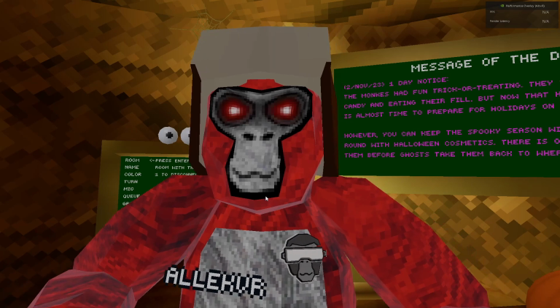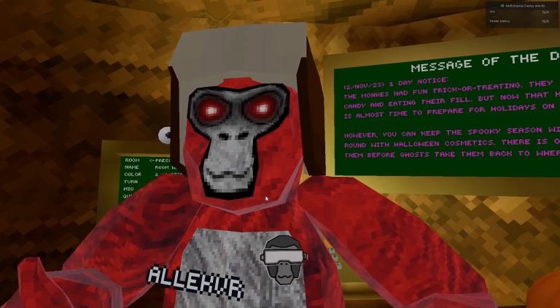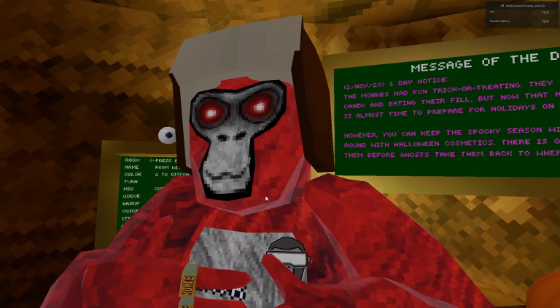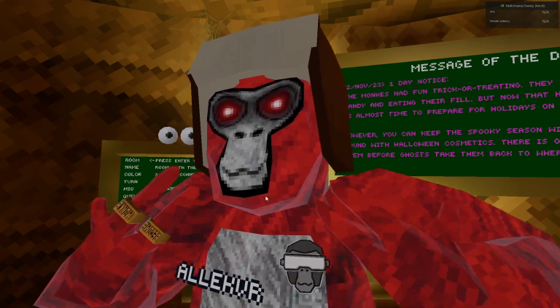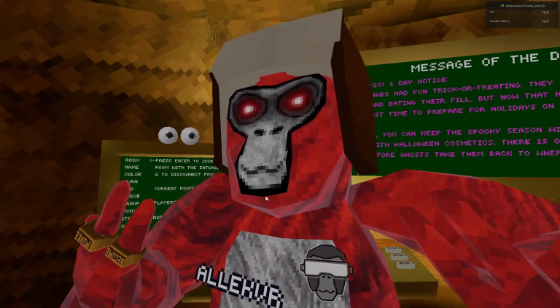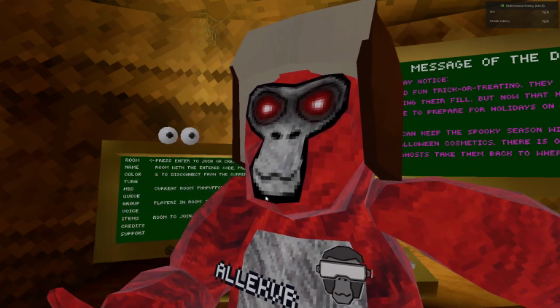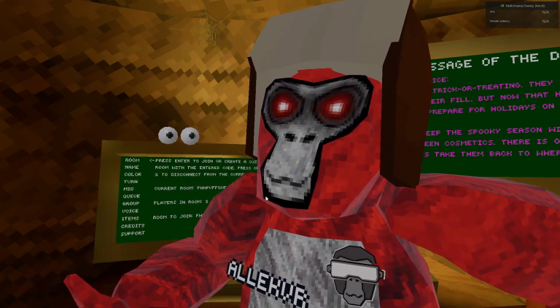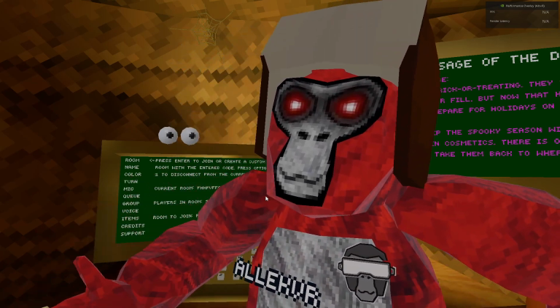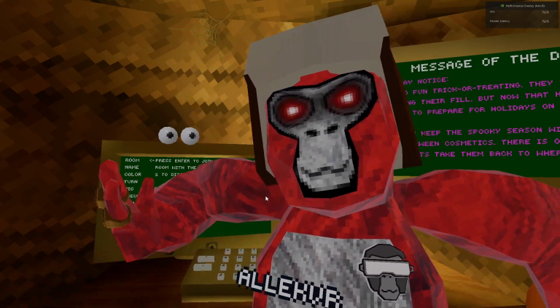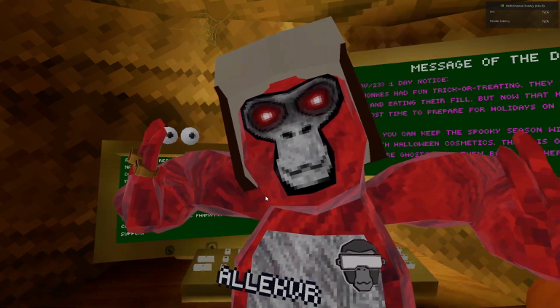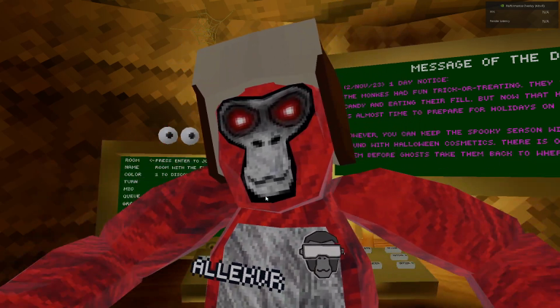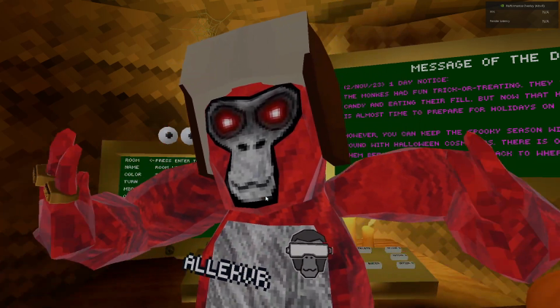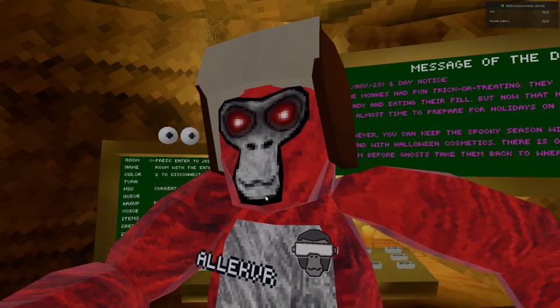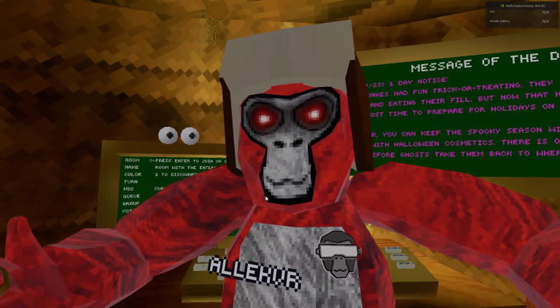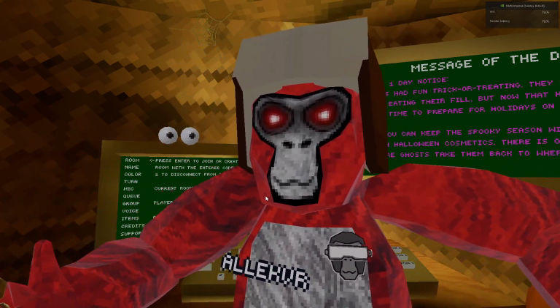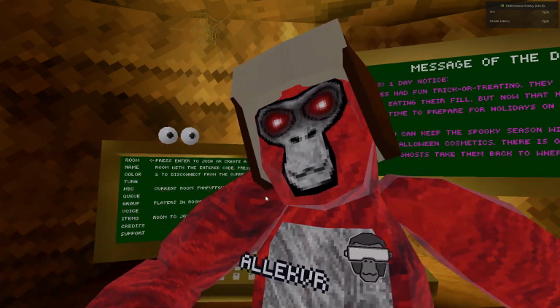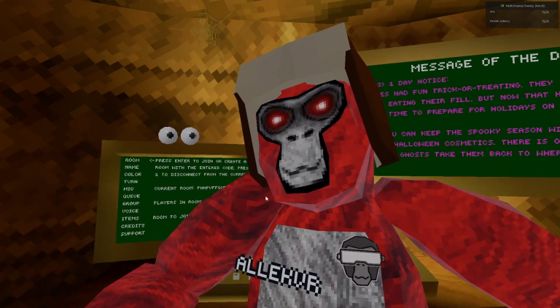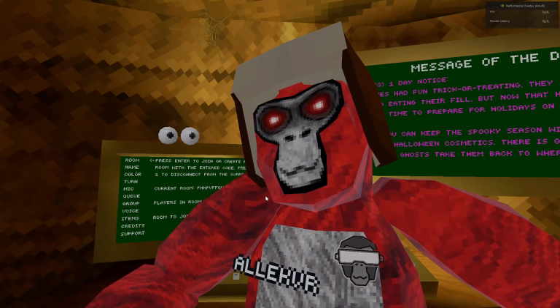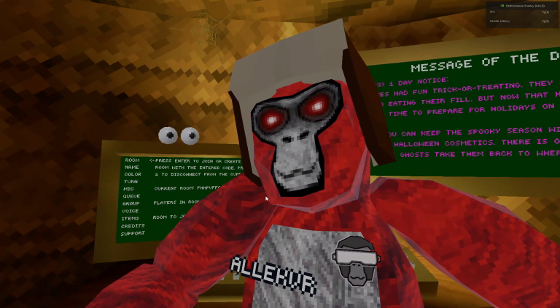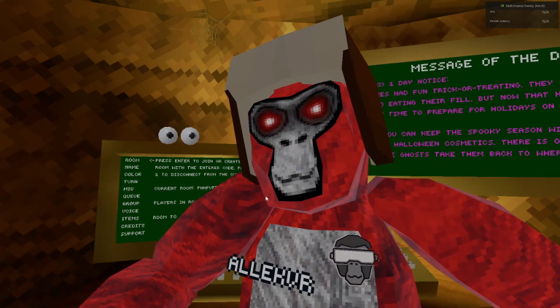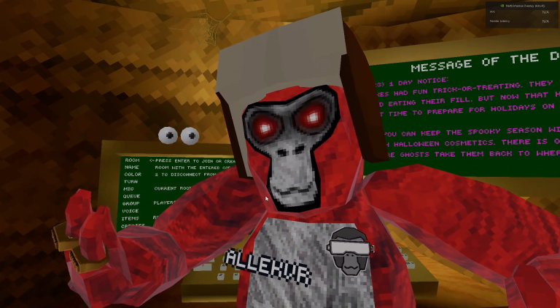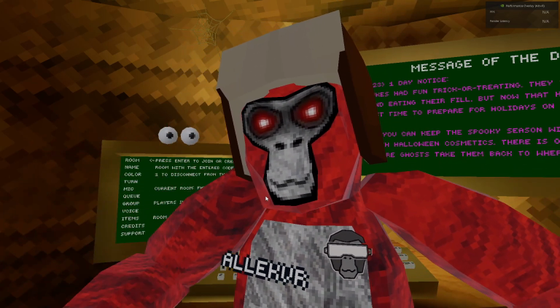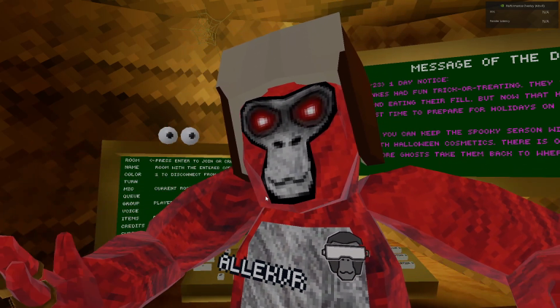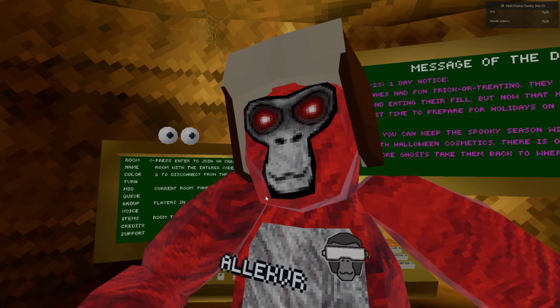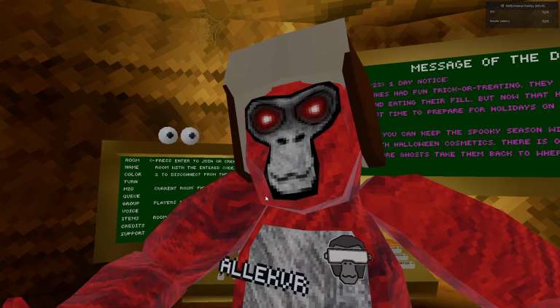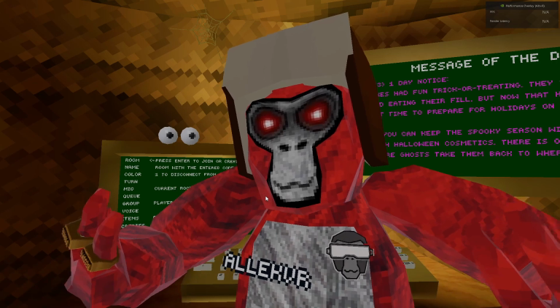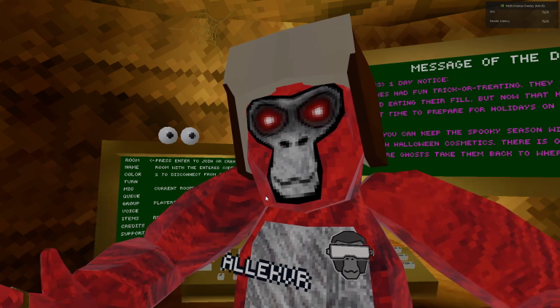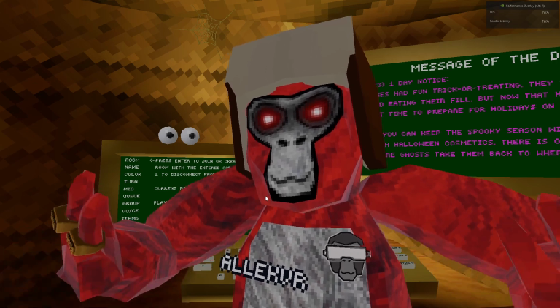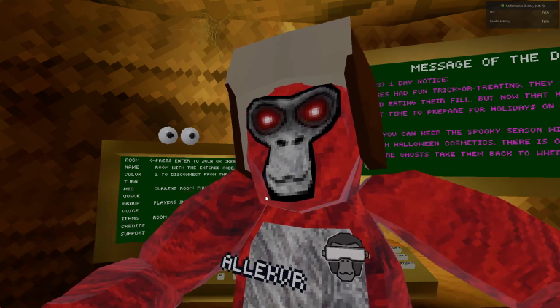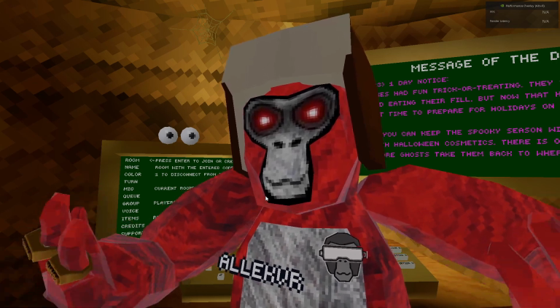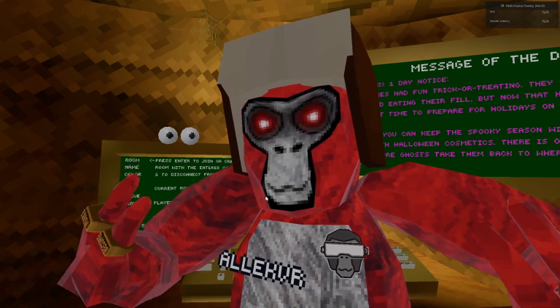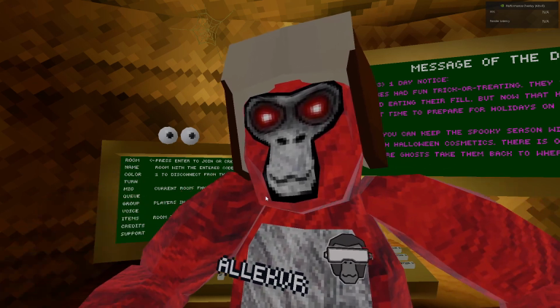Good evening my fellow Americans. This is Alec Bayar and today I'm gonna be teaching you how to play Gorilla Tag.